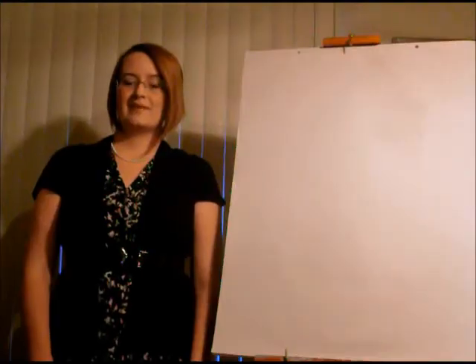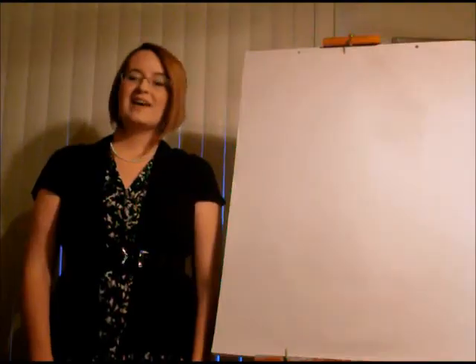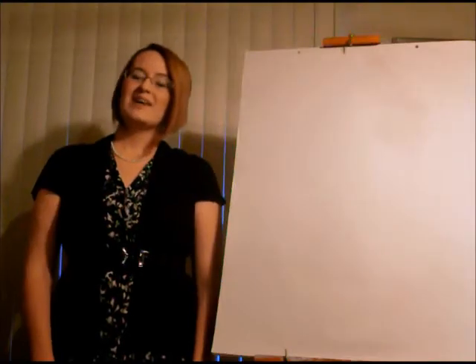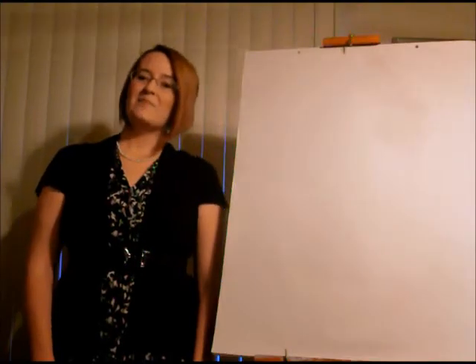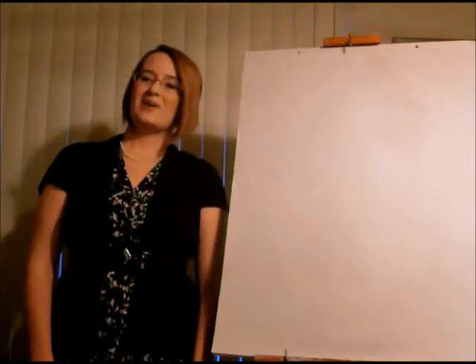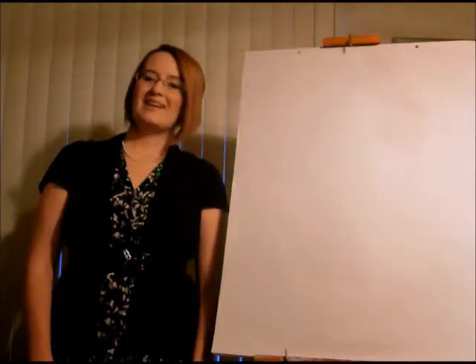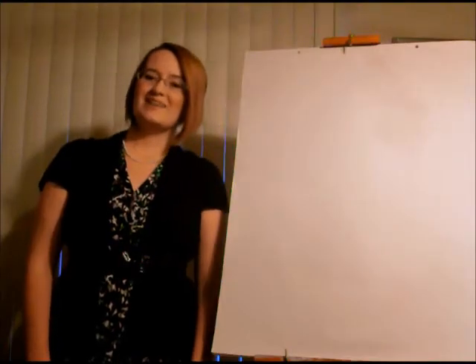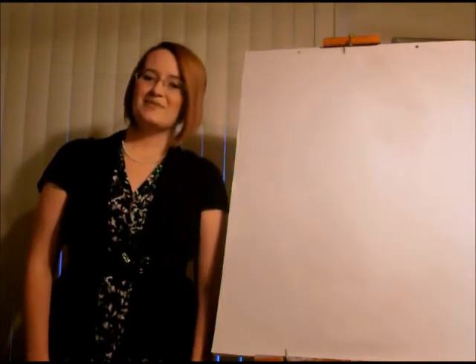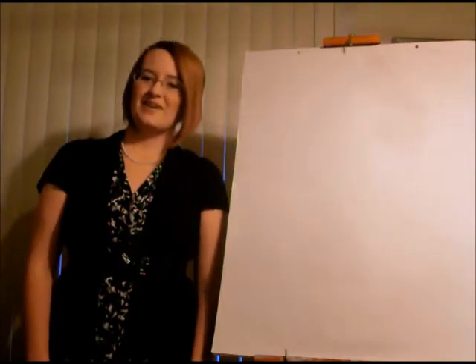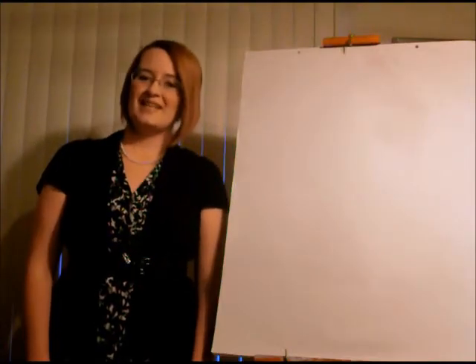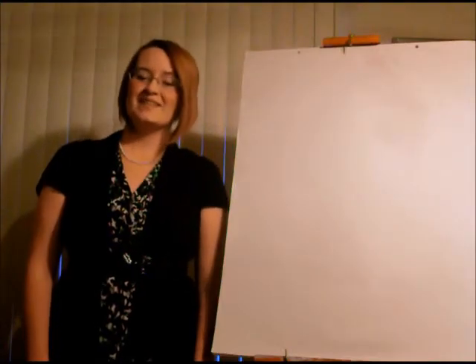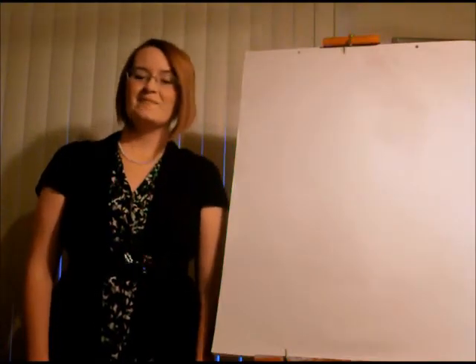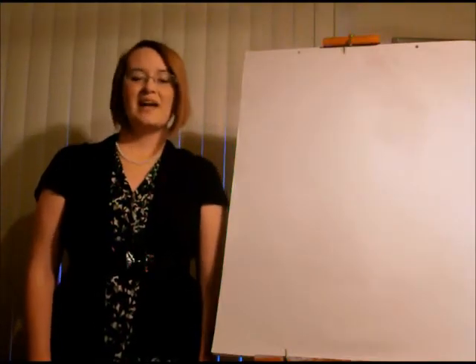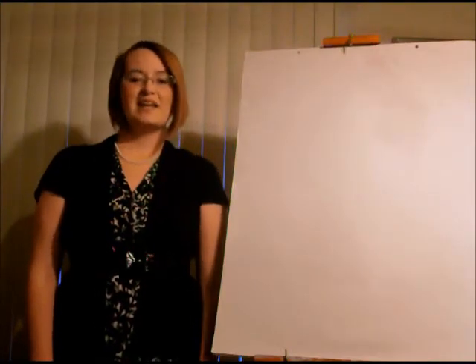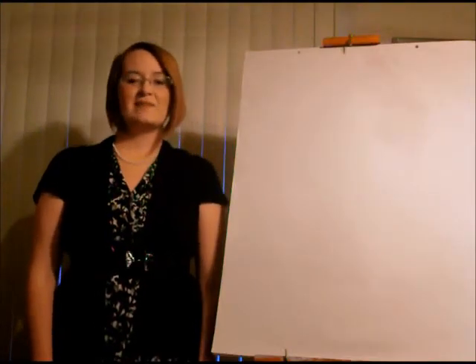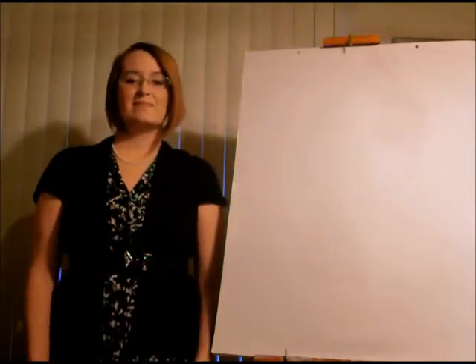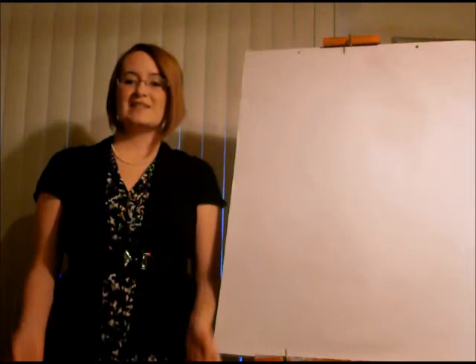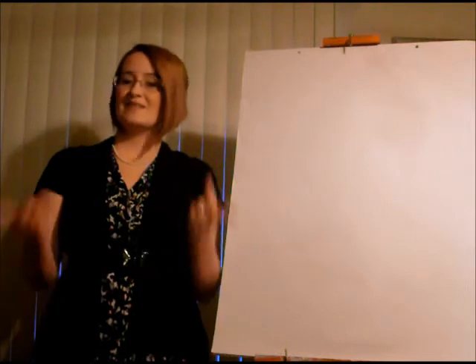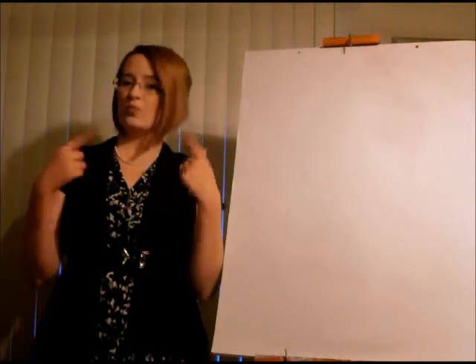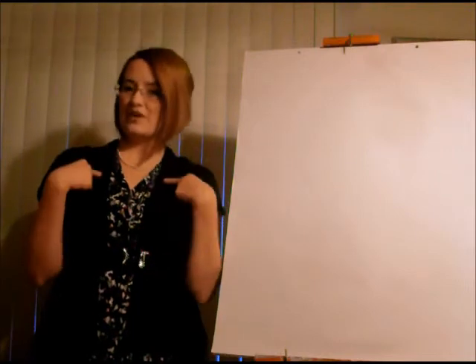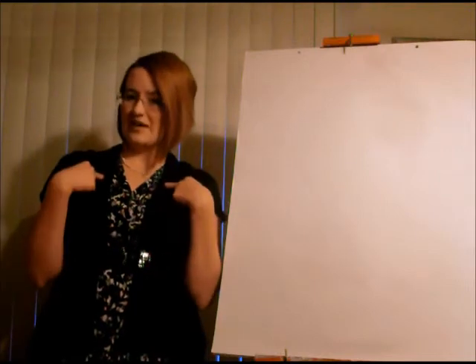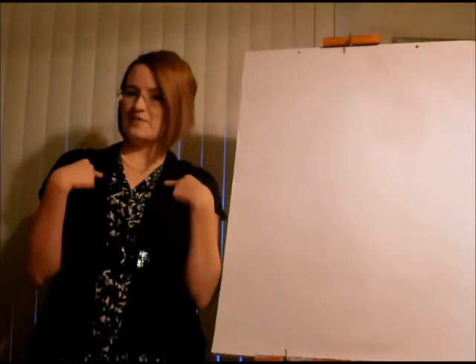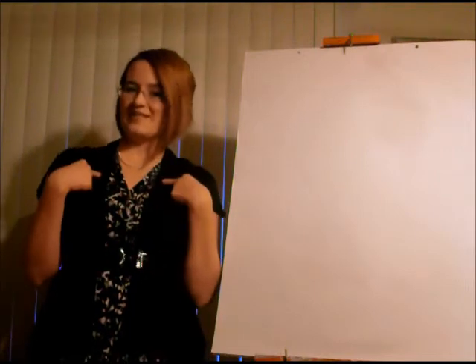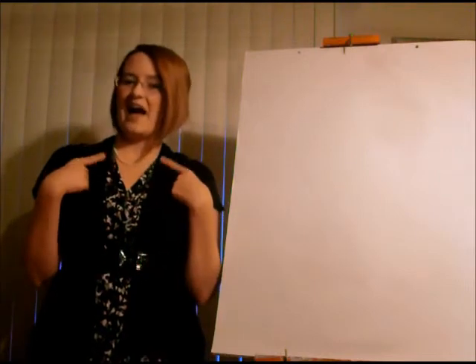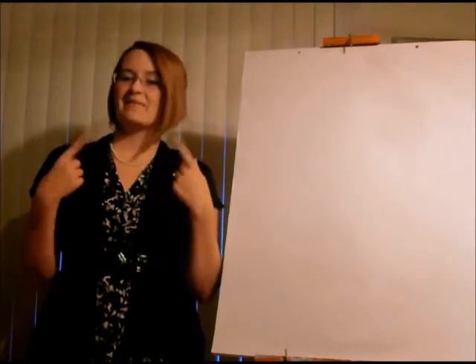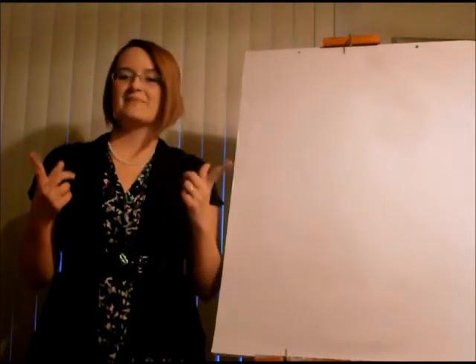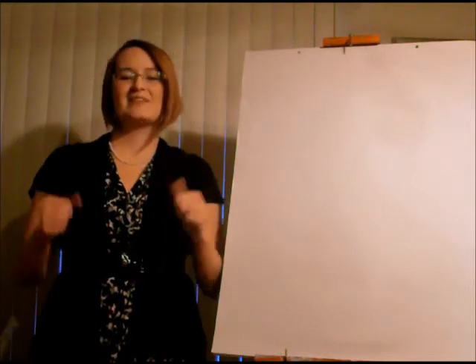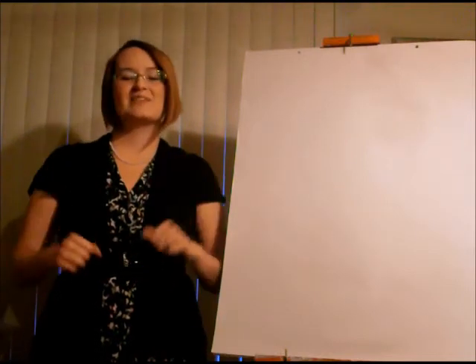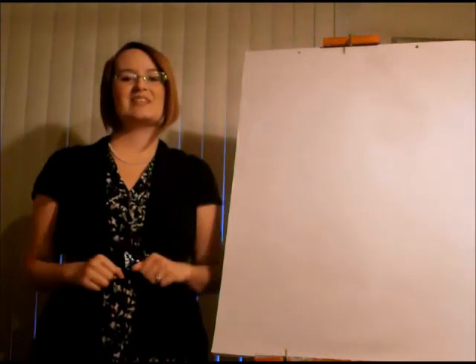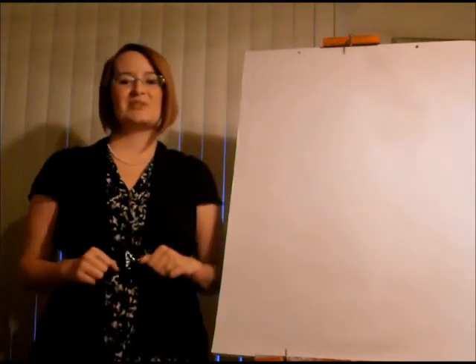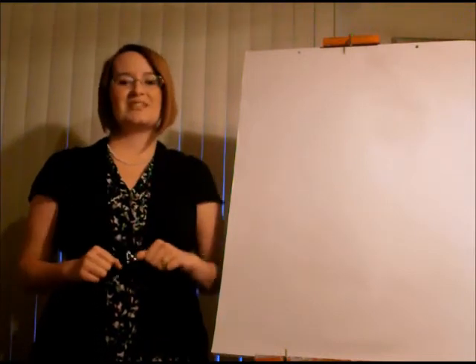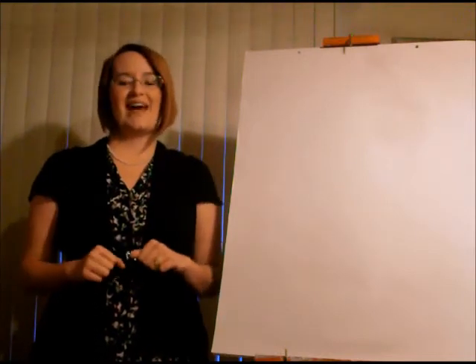Good morning, kinder friends. My name is Mrs. Williams, and I'm going to be your teacher today.